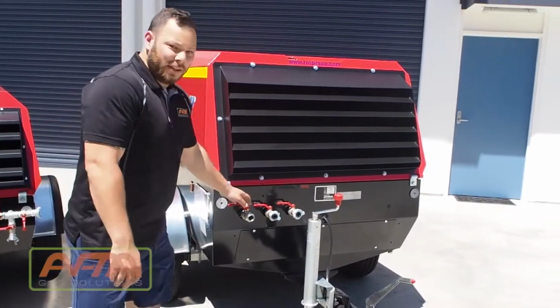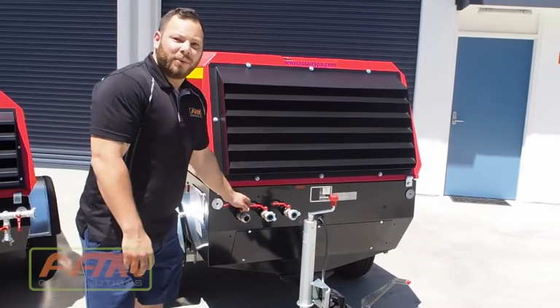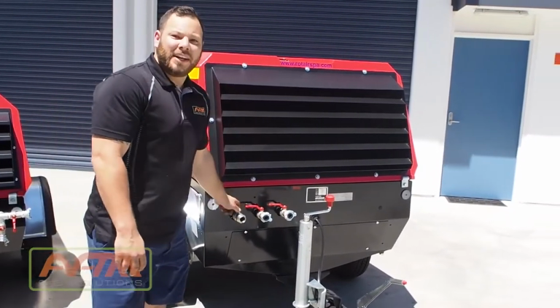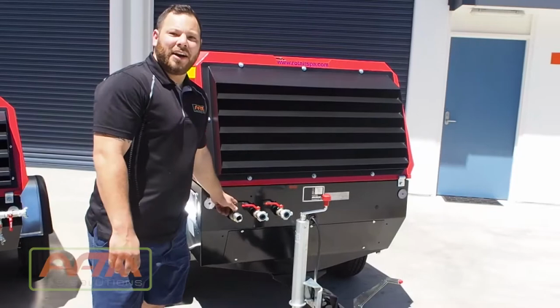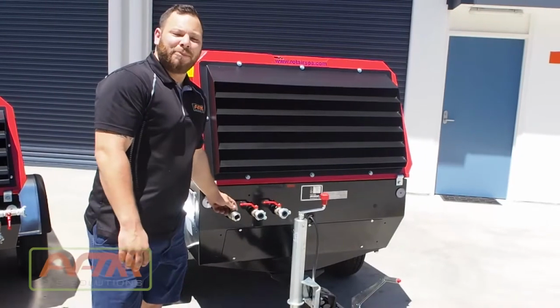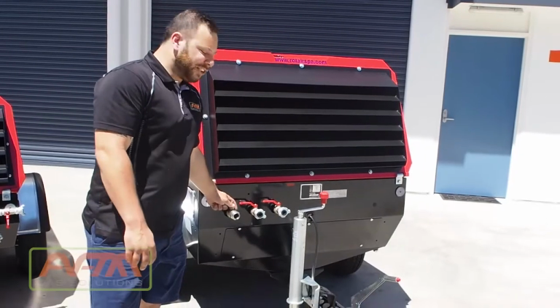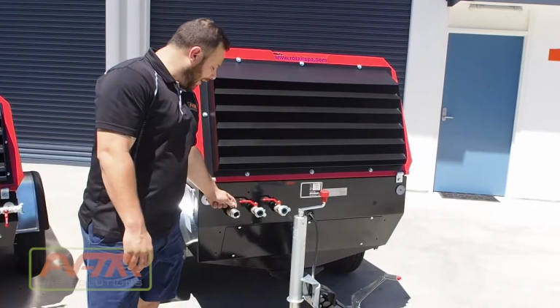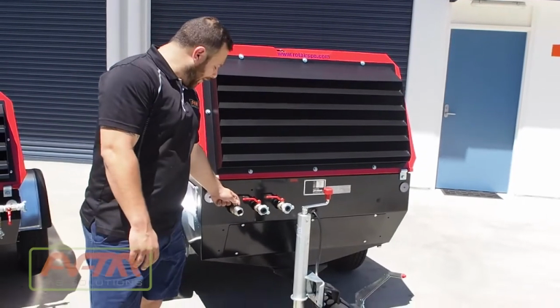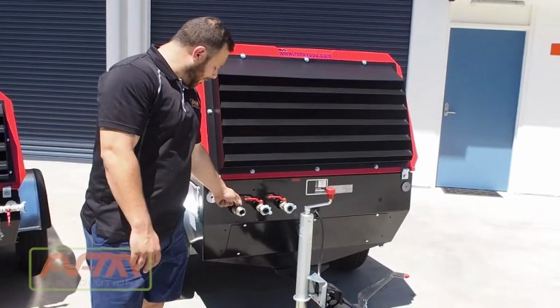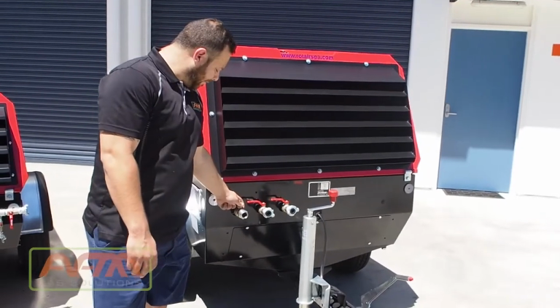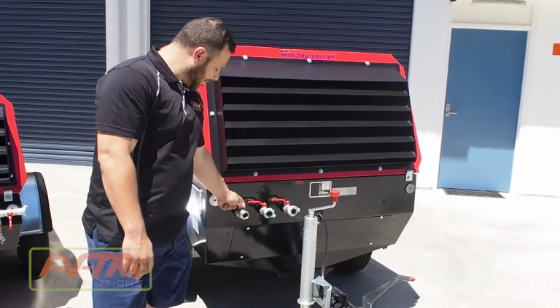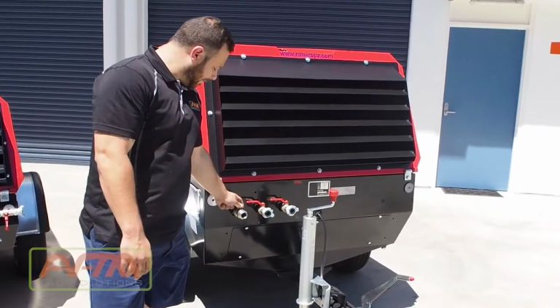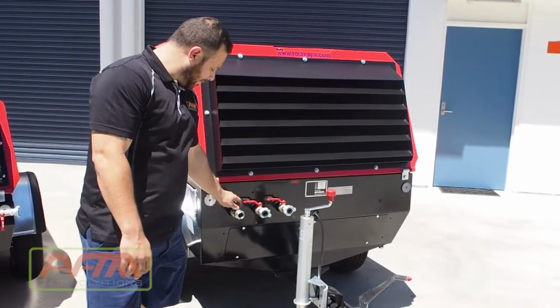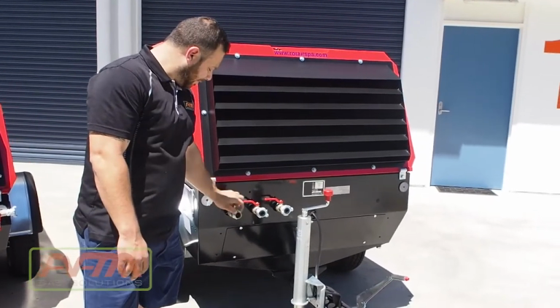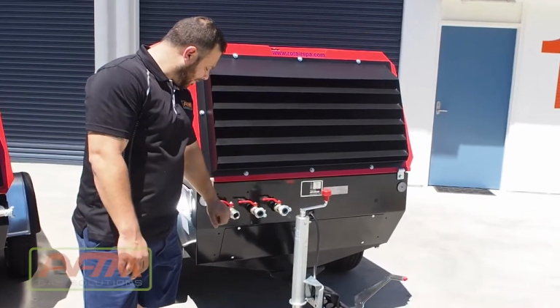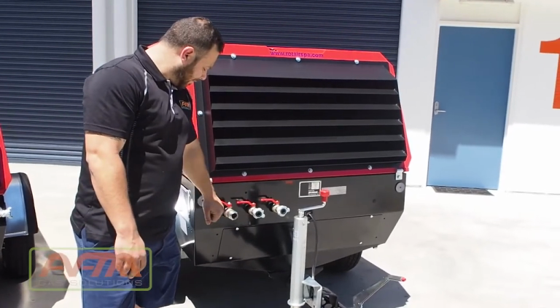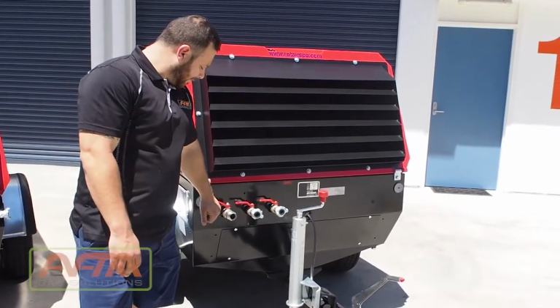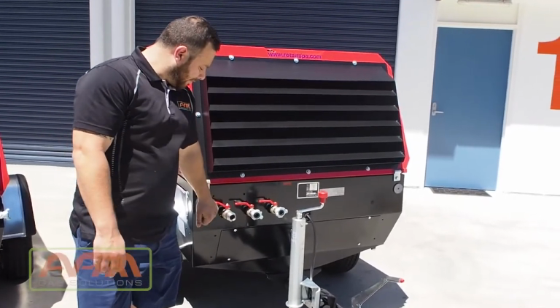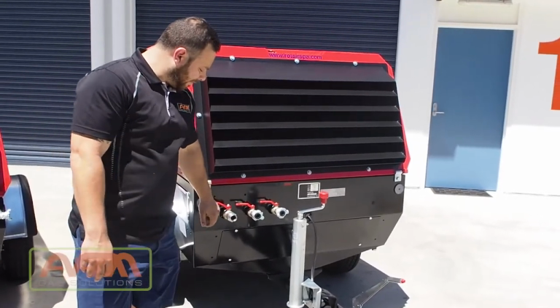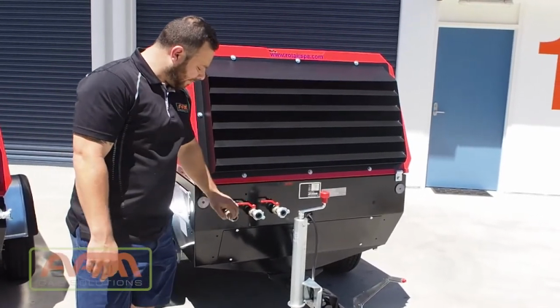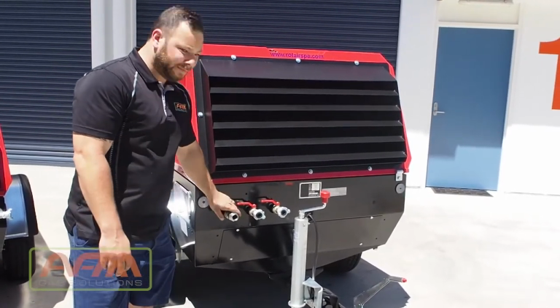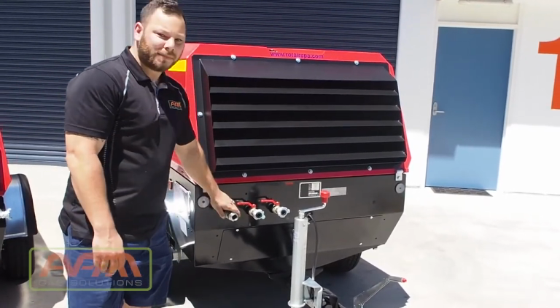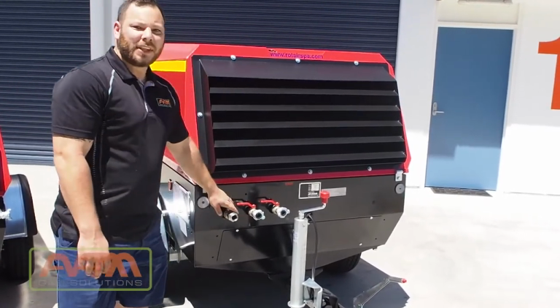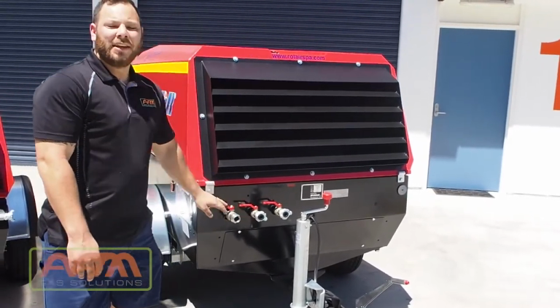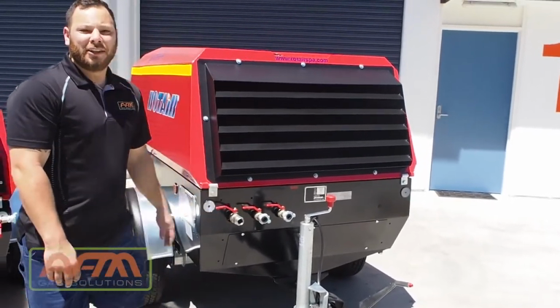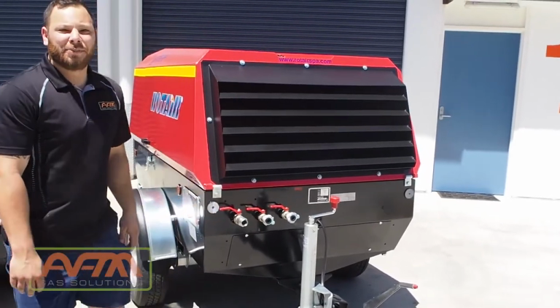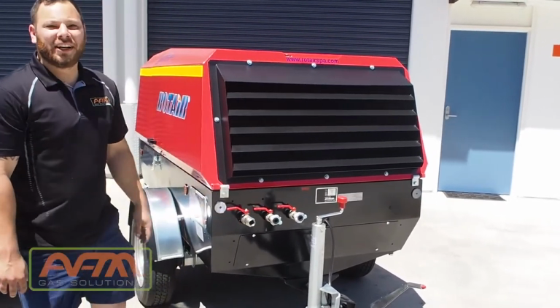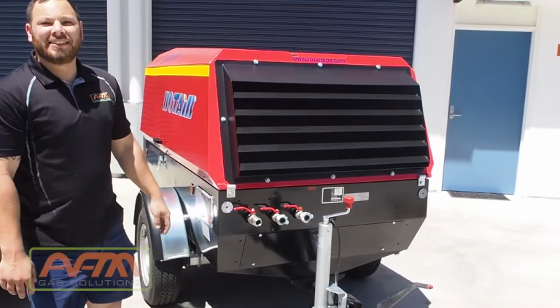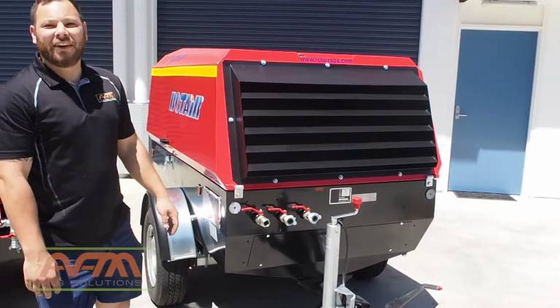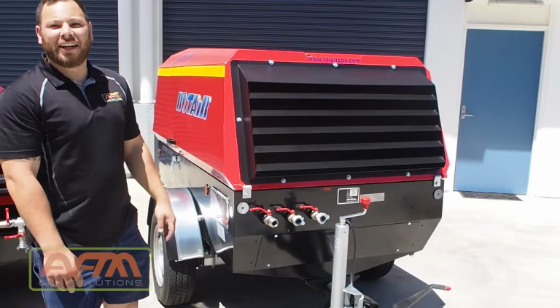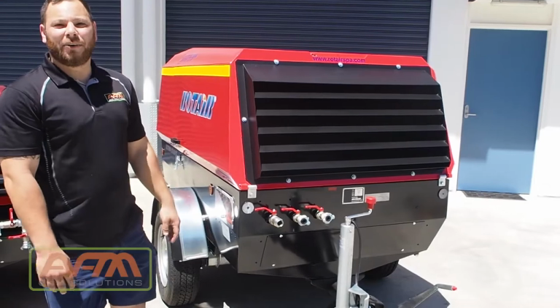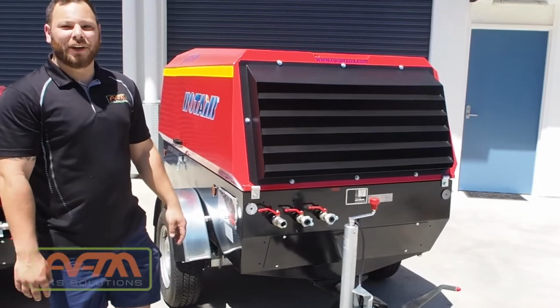We now have pressure here. This machine is now ready to work.